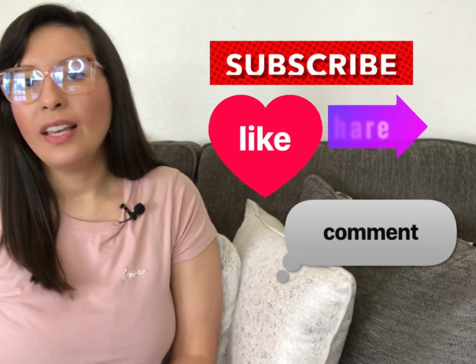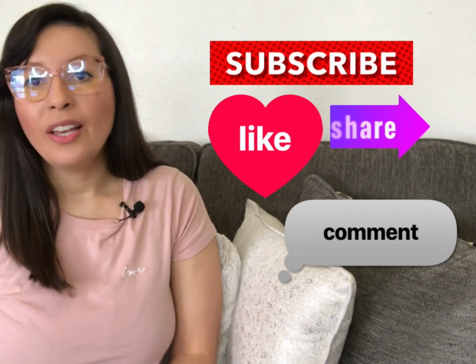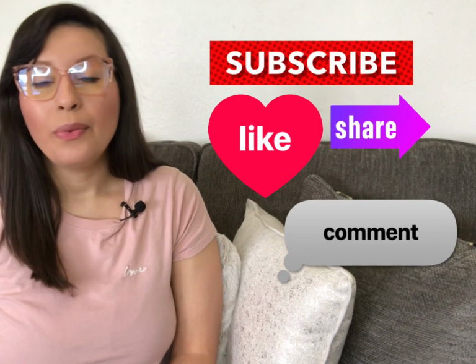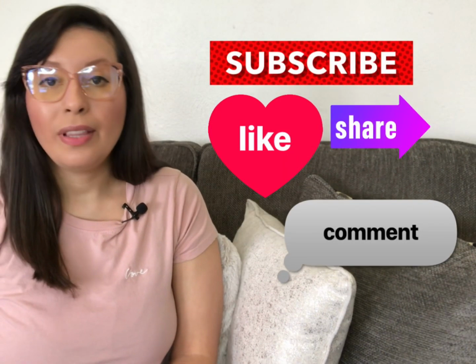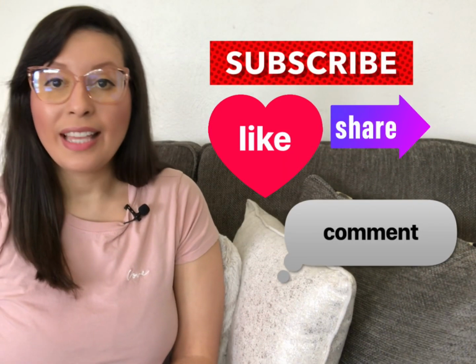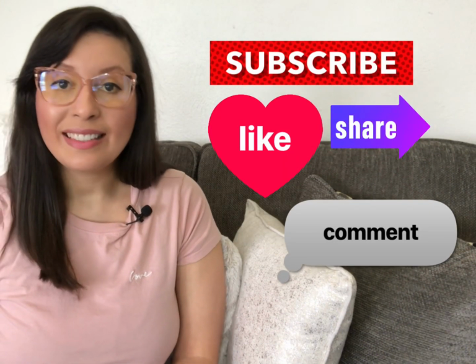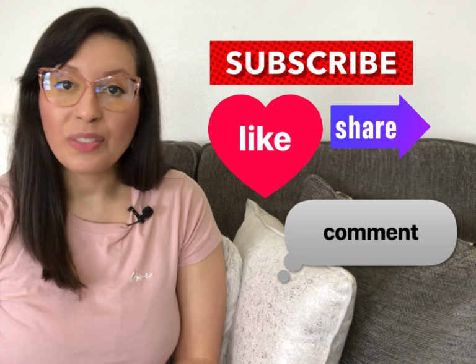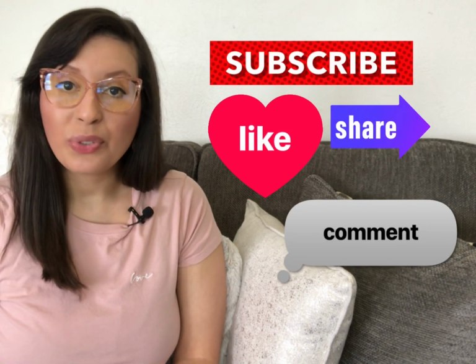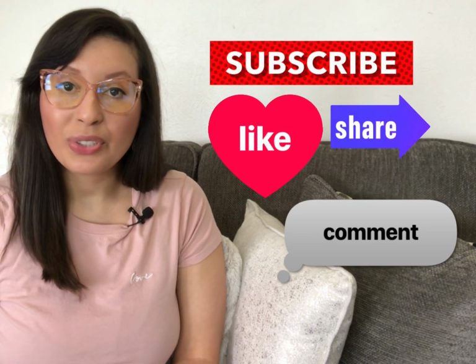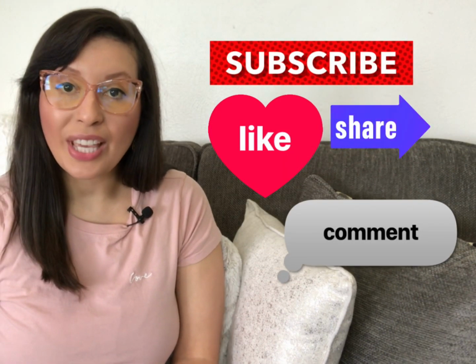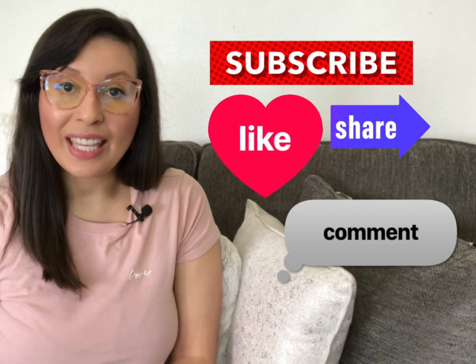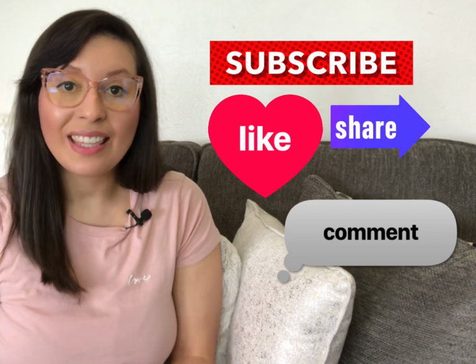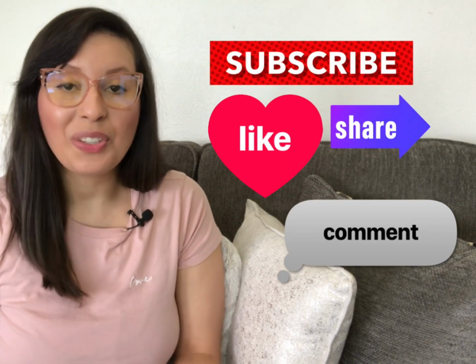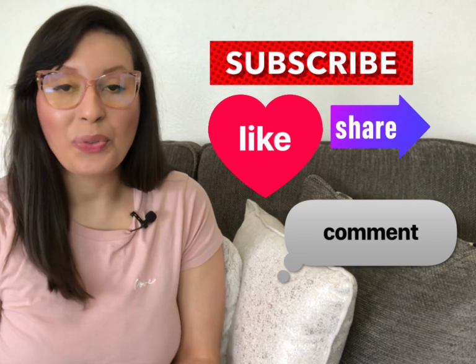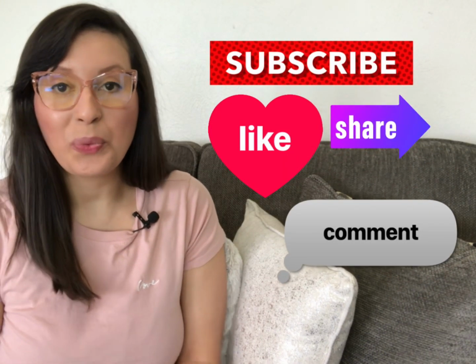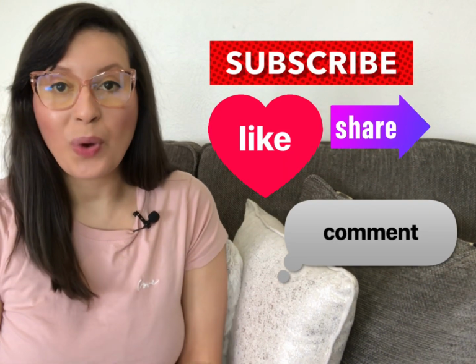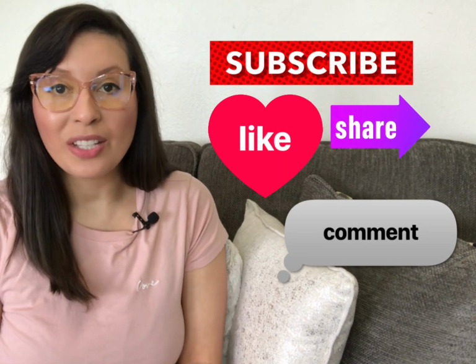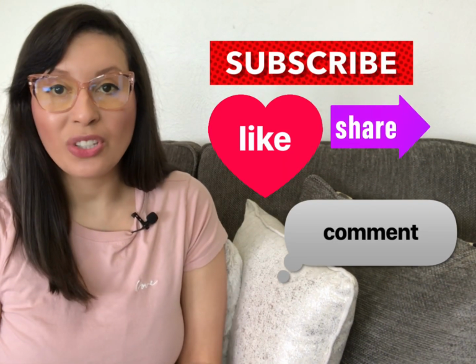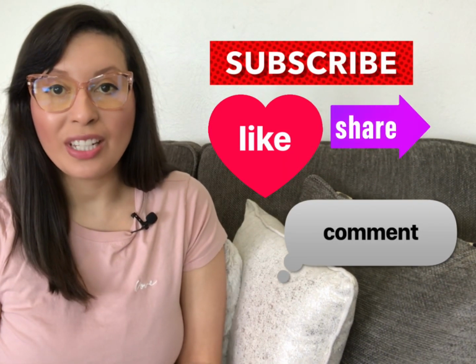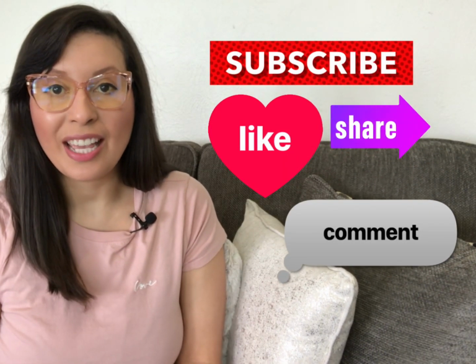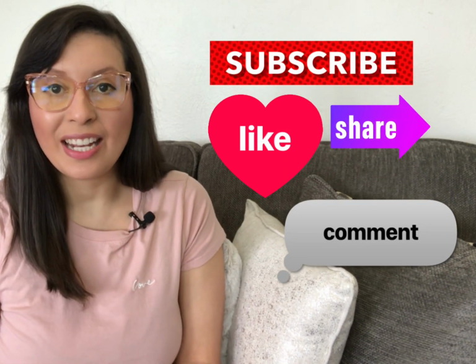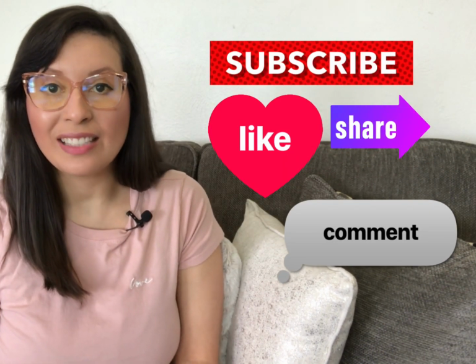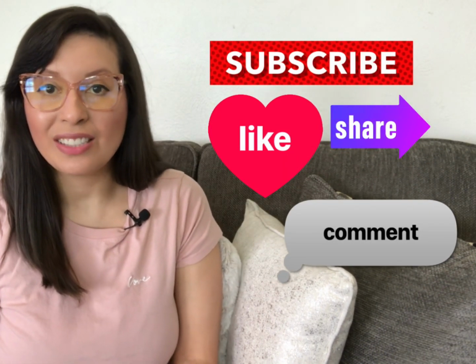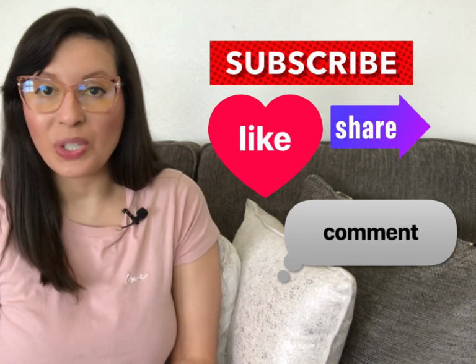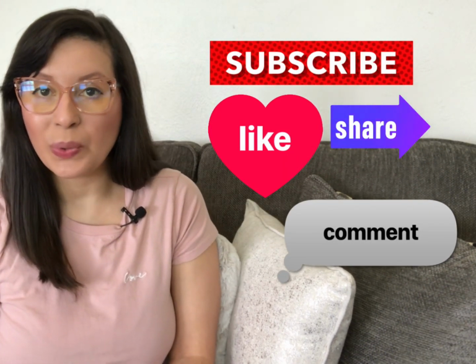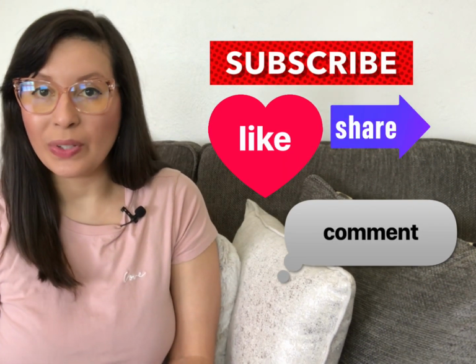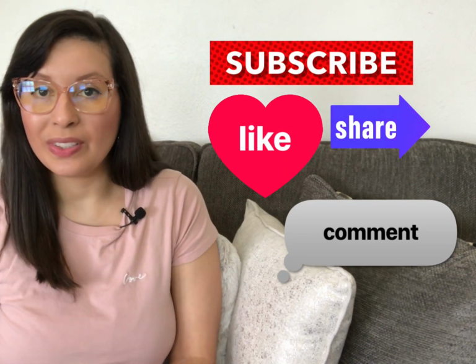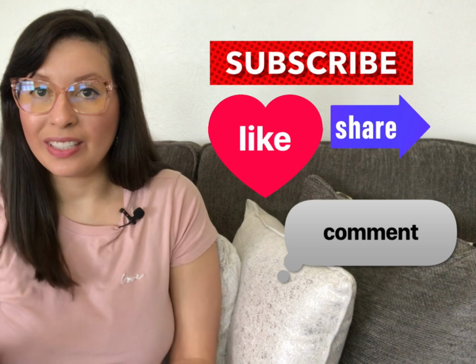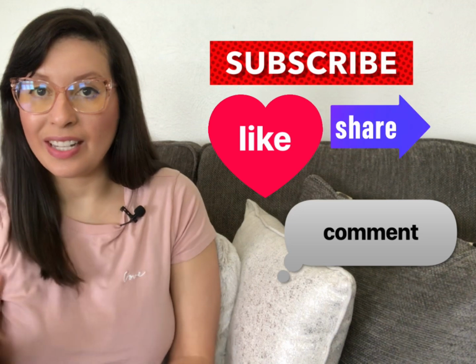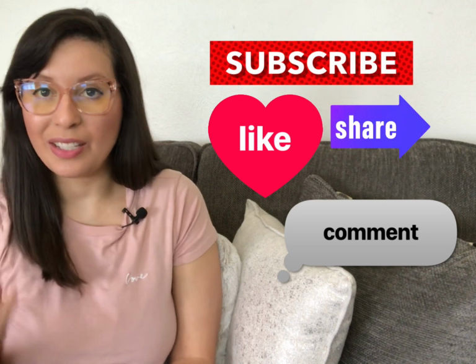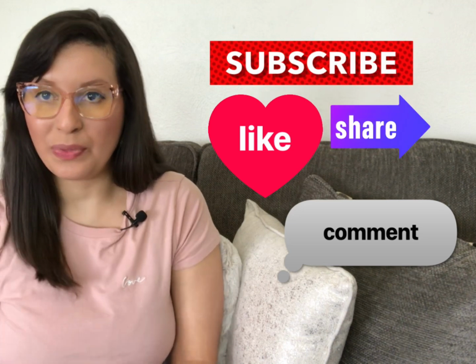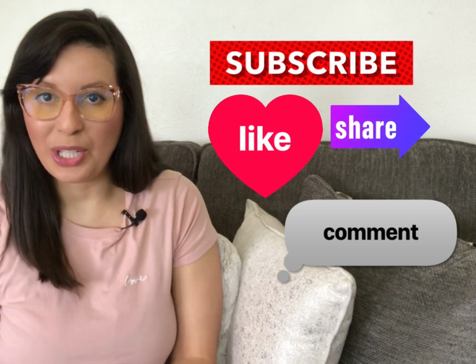Well, that's it for today. Thank you for watching and I'll see you in the next video.